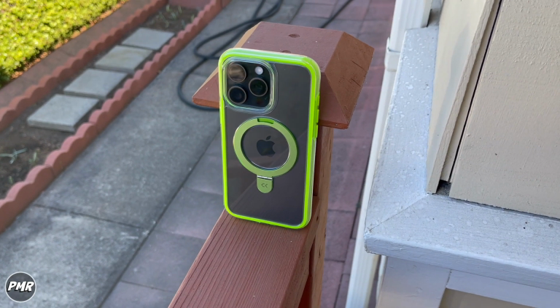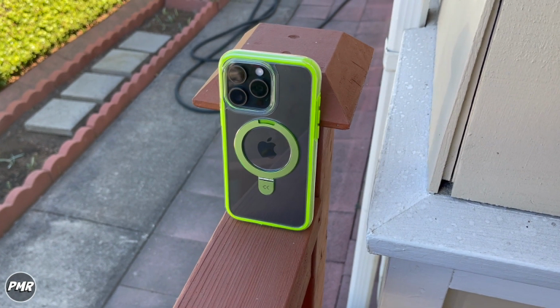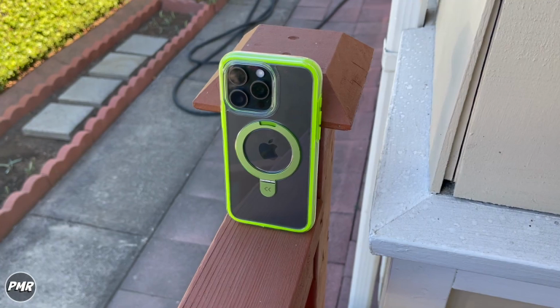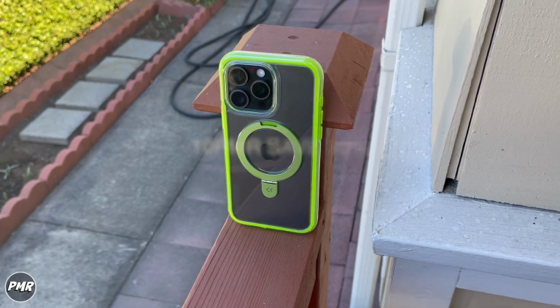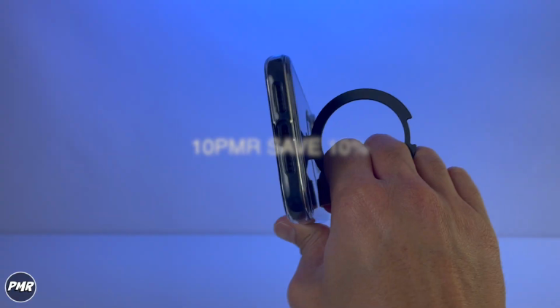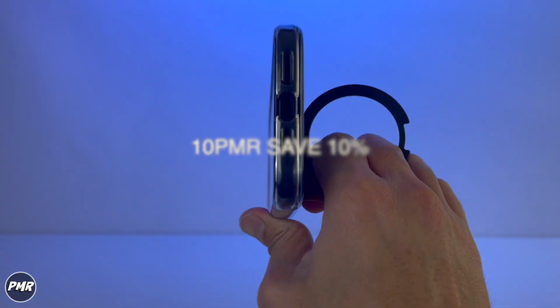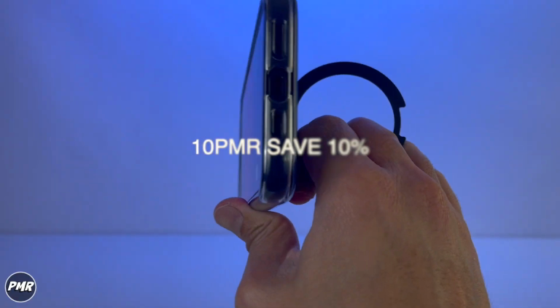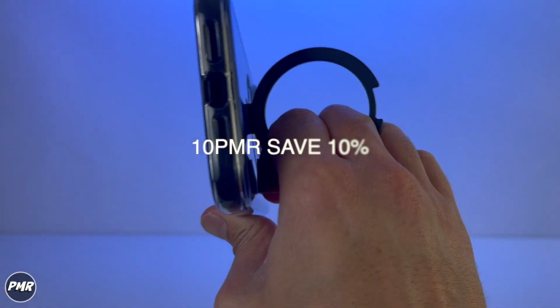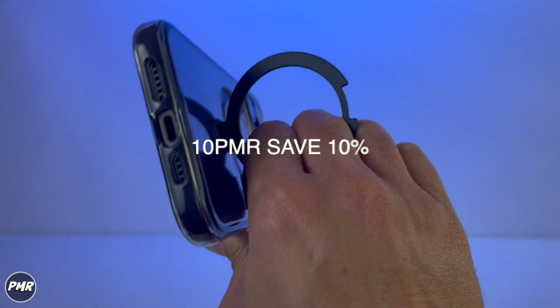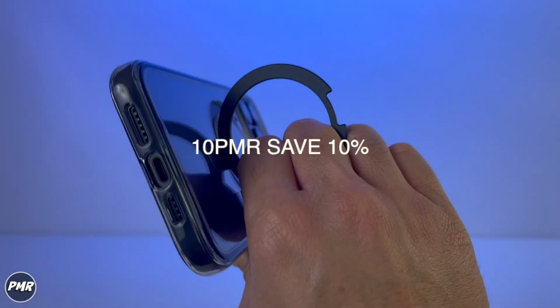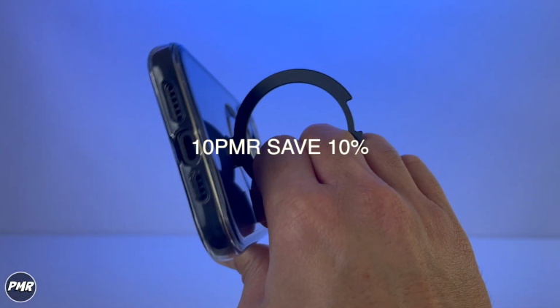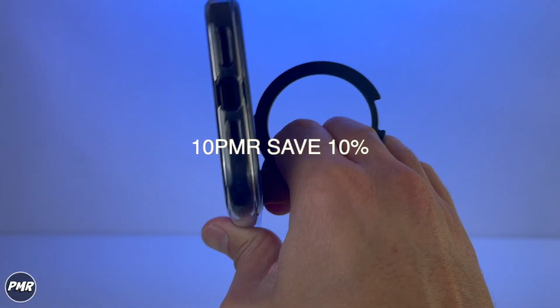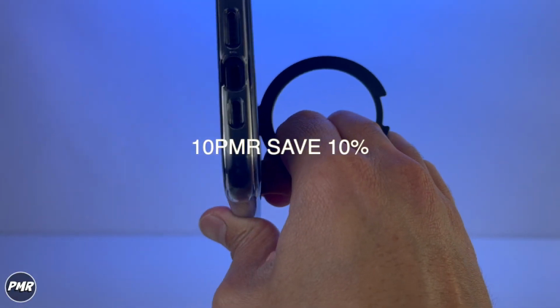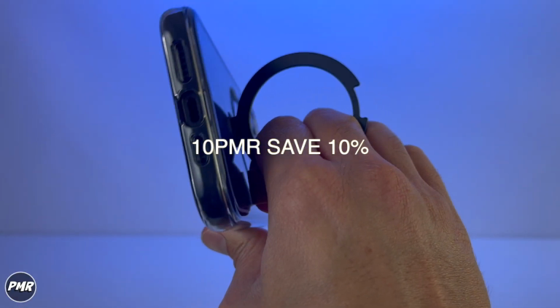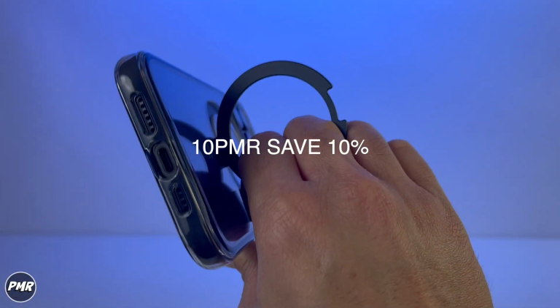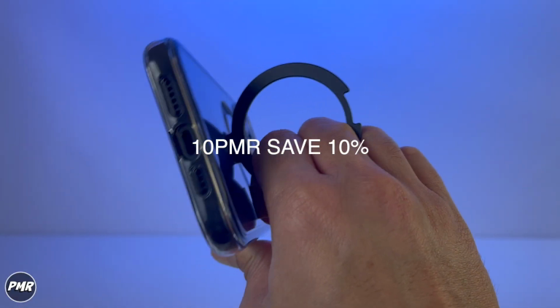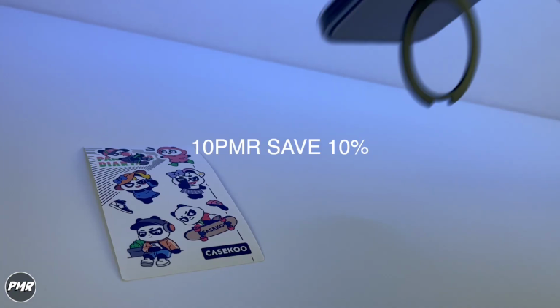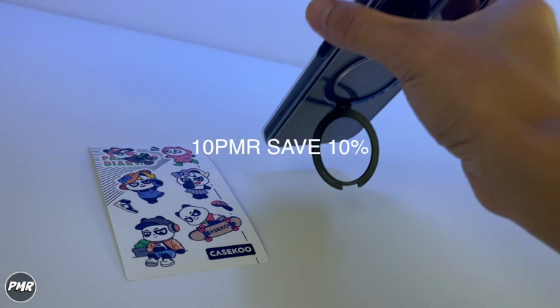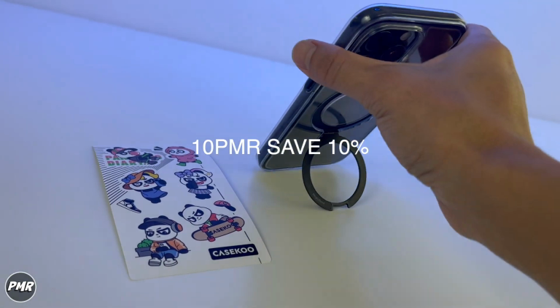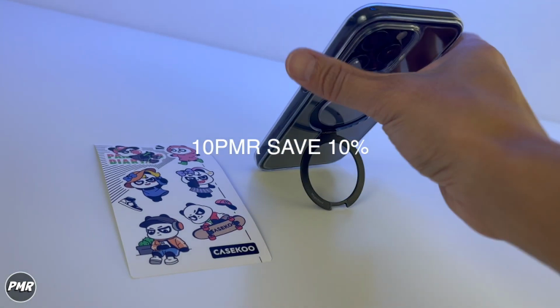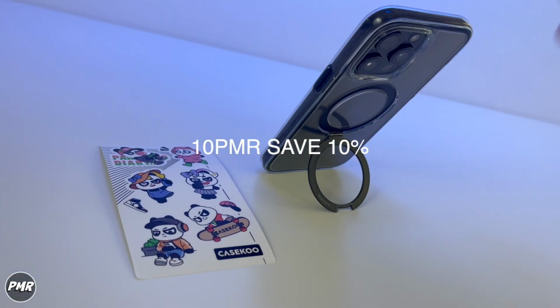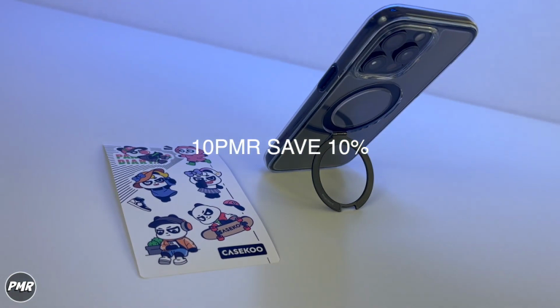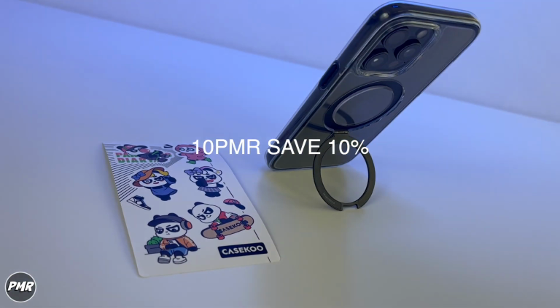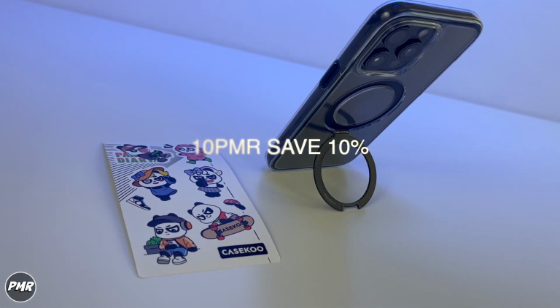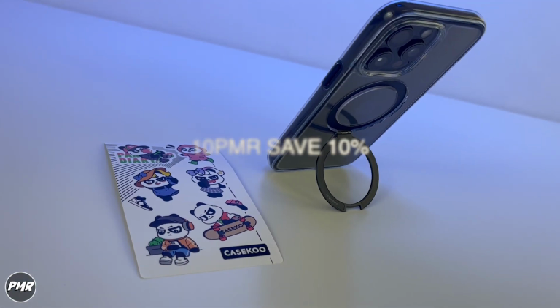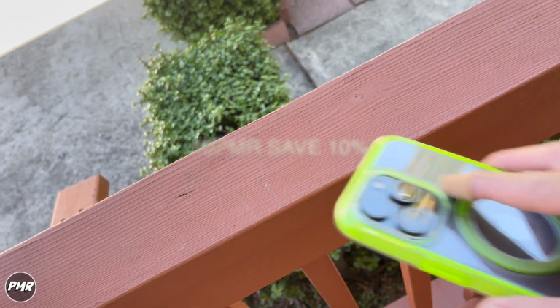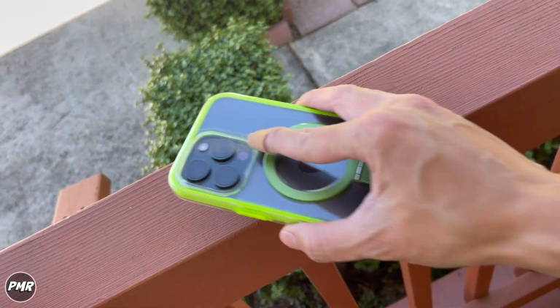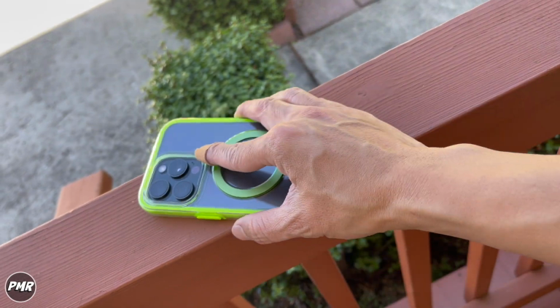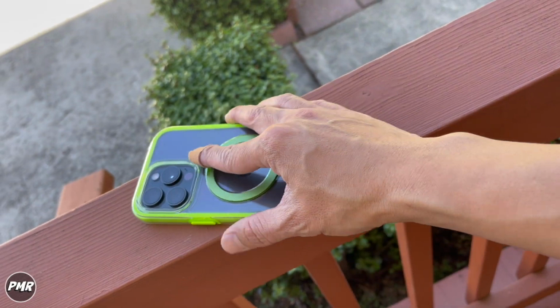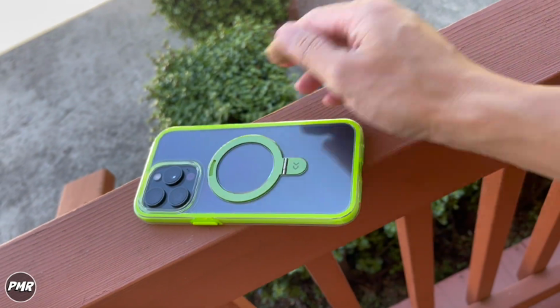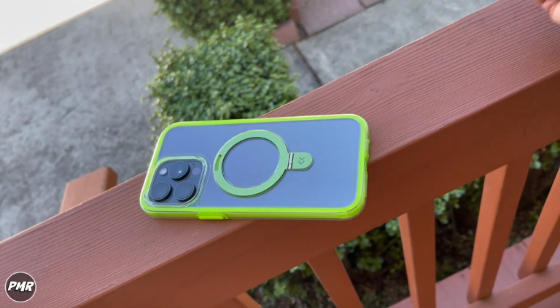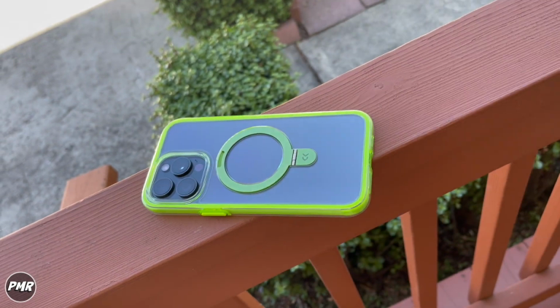If you want to save 10%, use 10PMR as a discount code. We got it for around $39. We'll put a link down below.